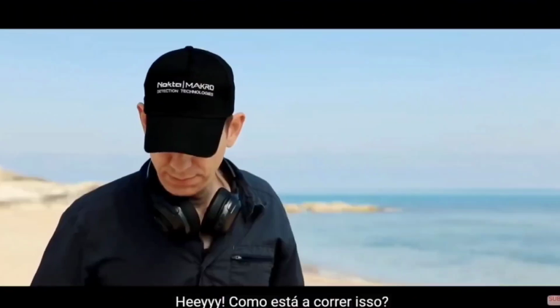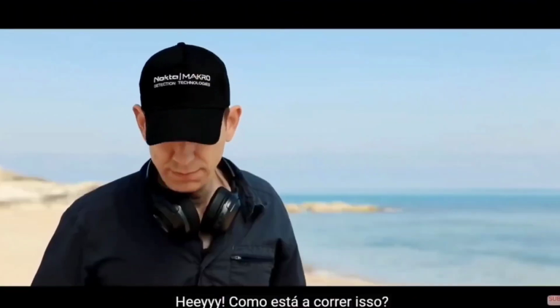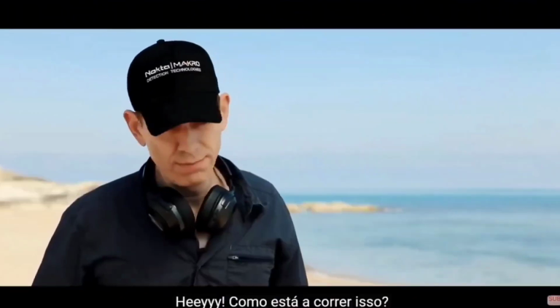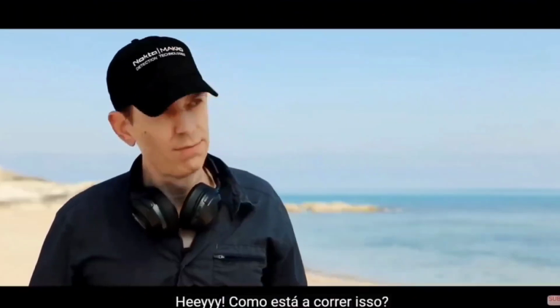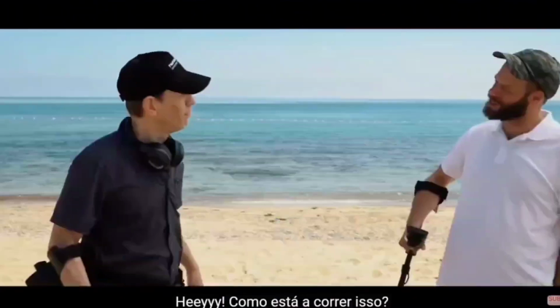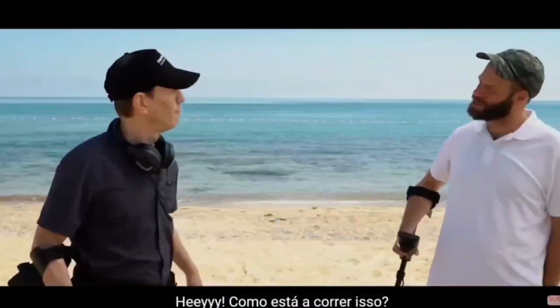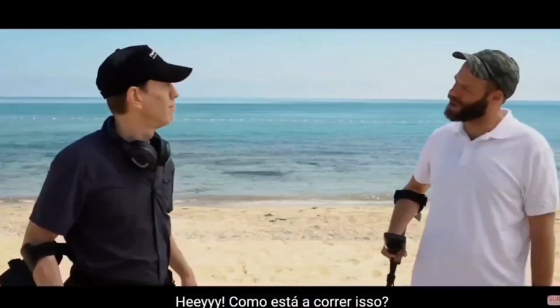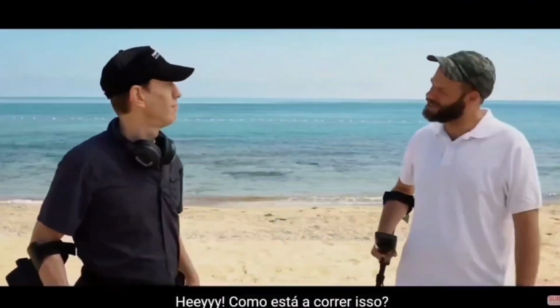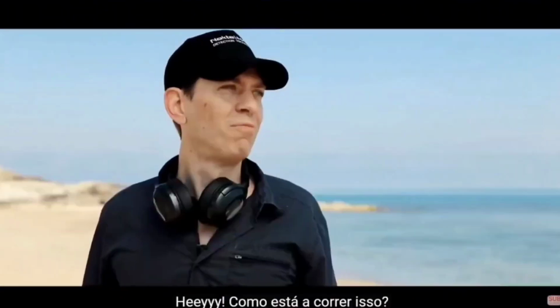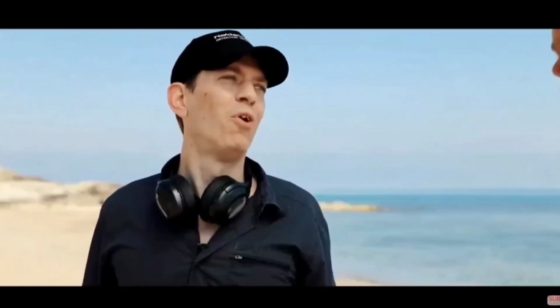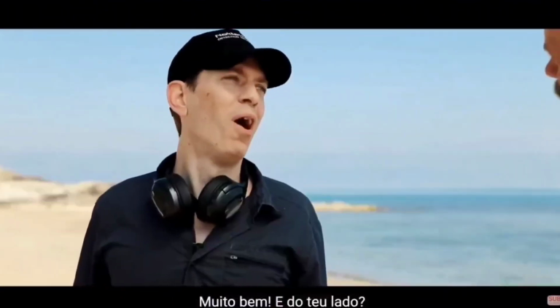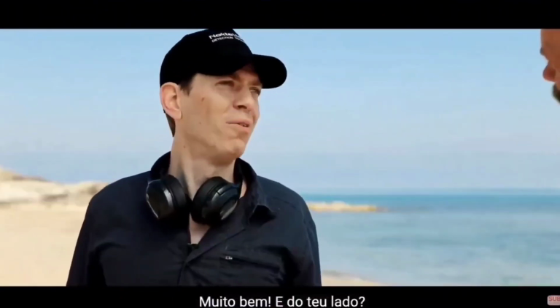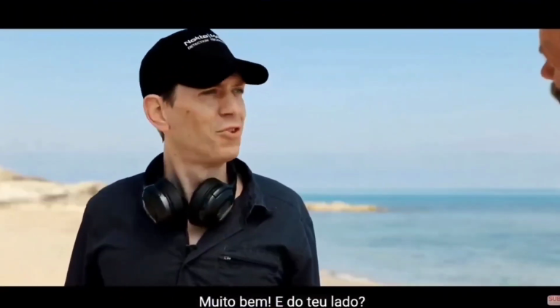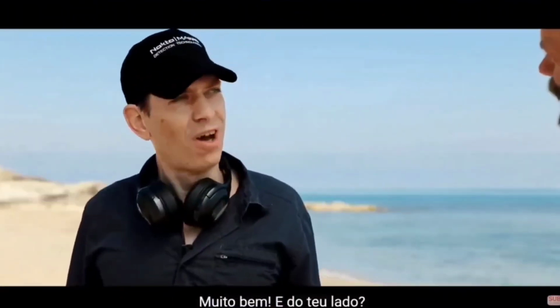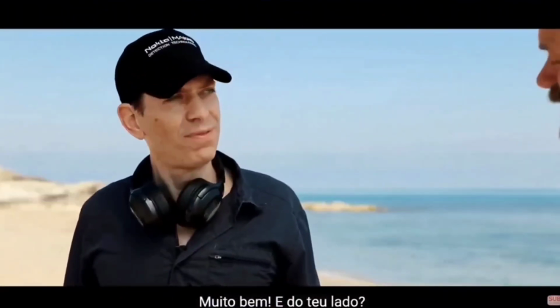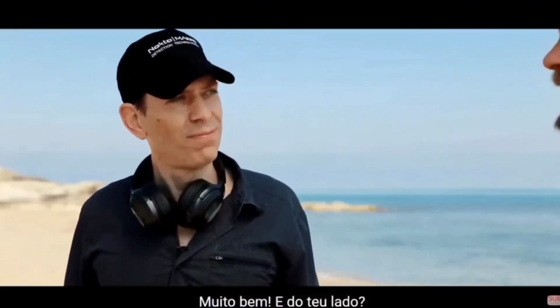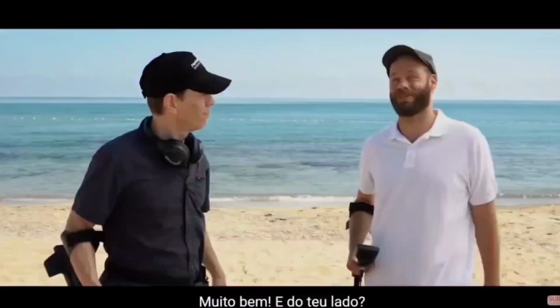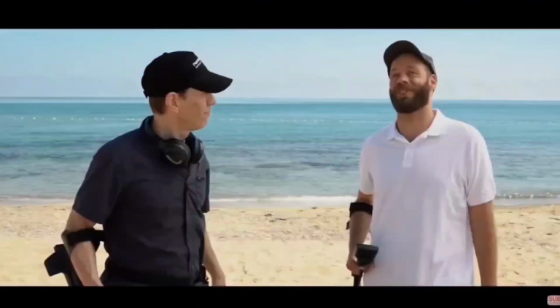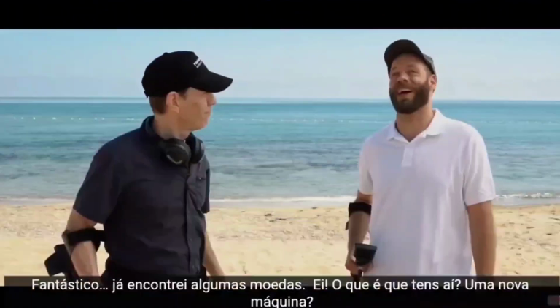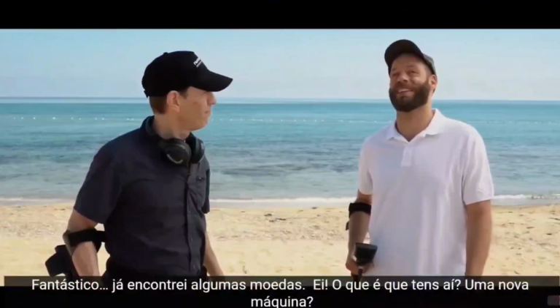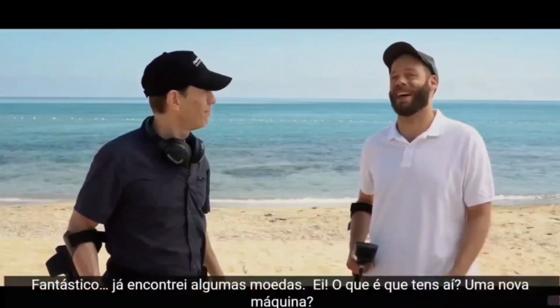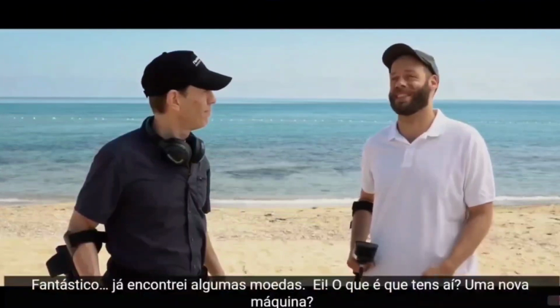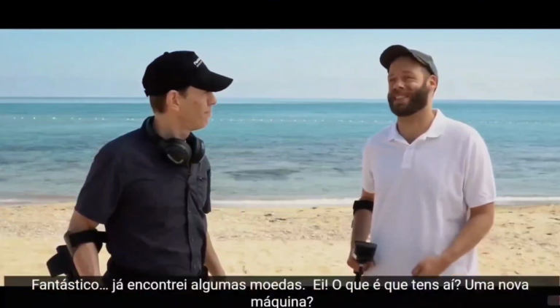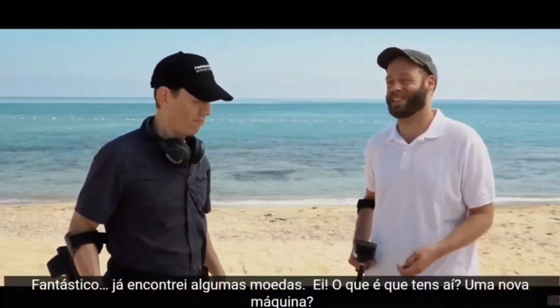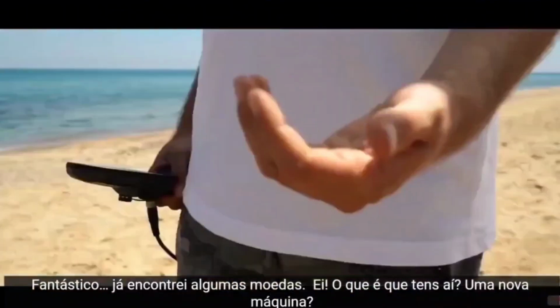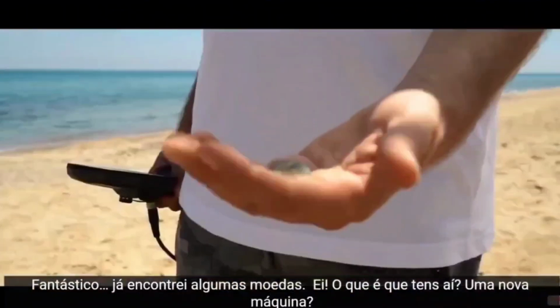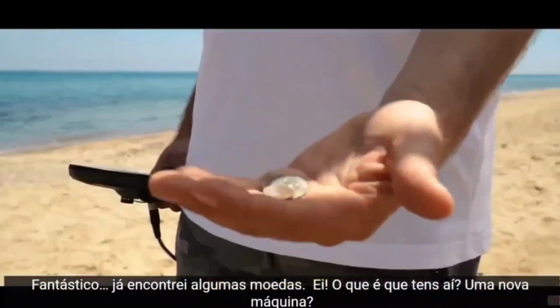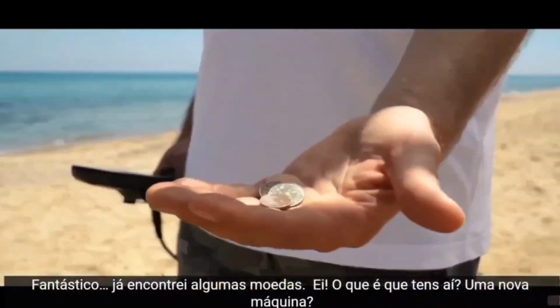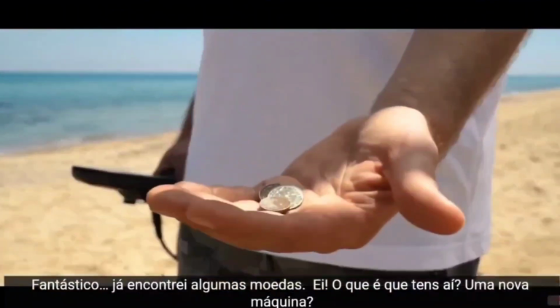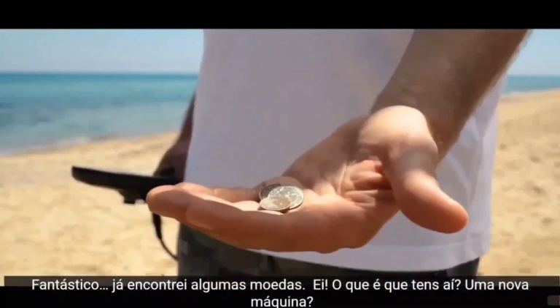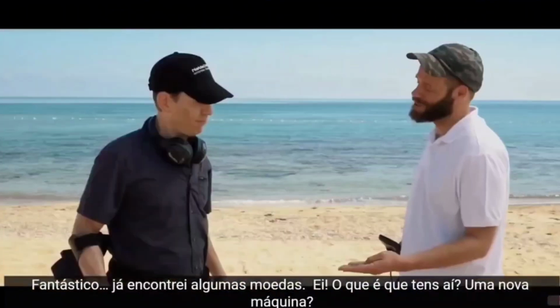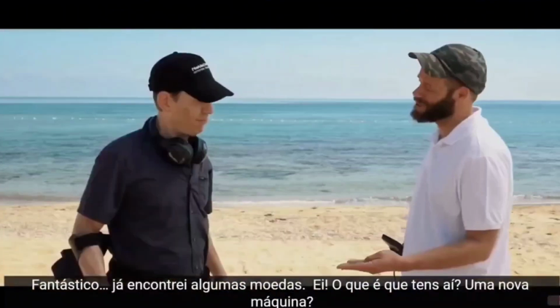Hey, how's it going? Very well, yourself? Fantastic. Already found a few coins.